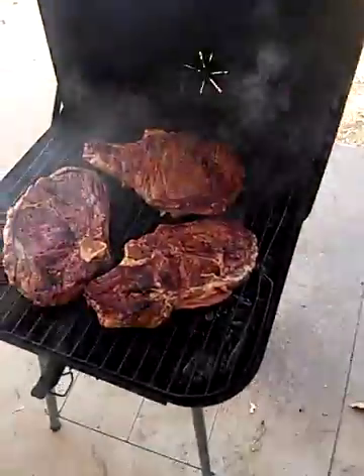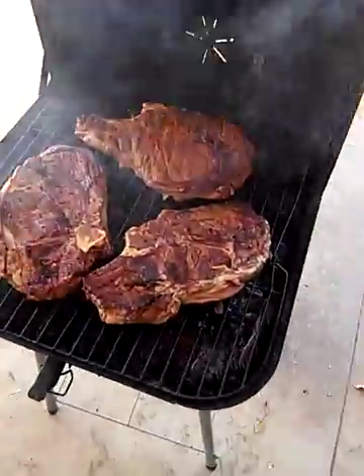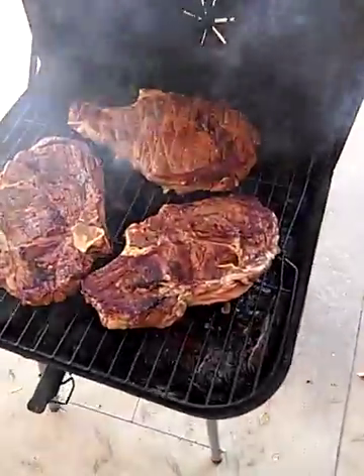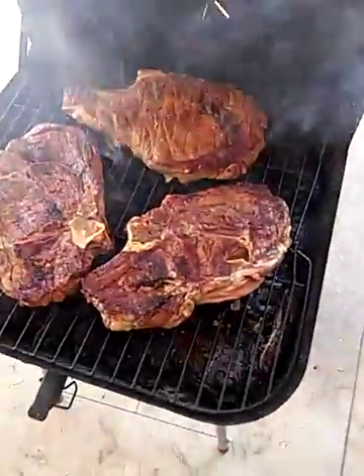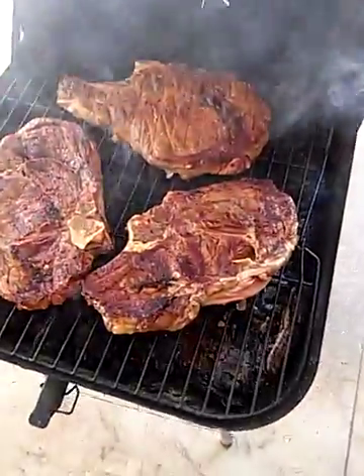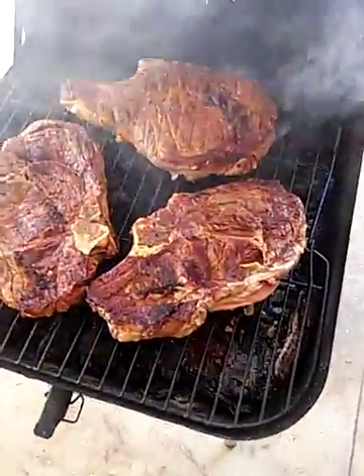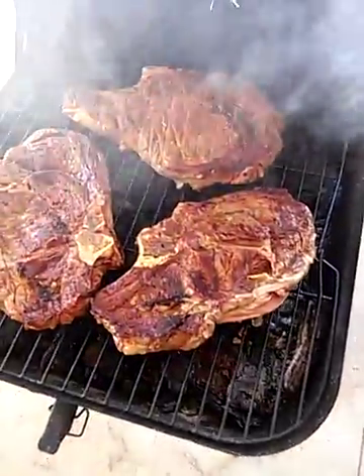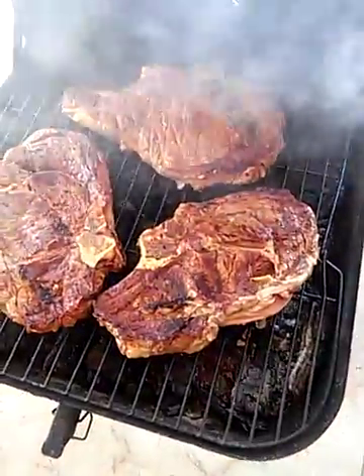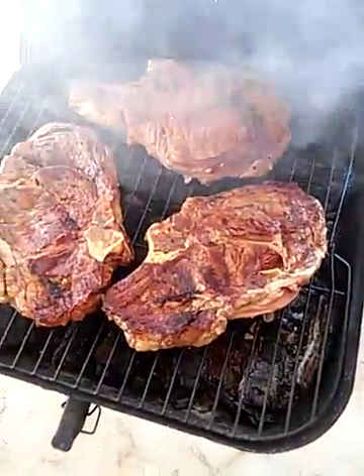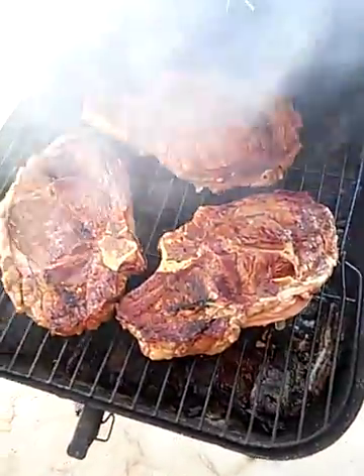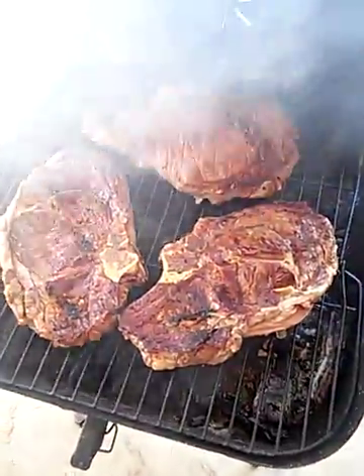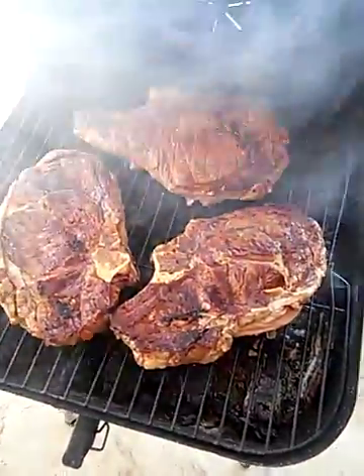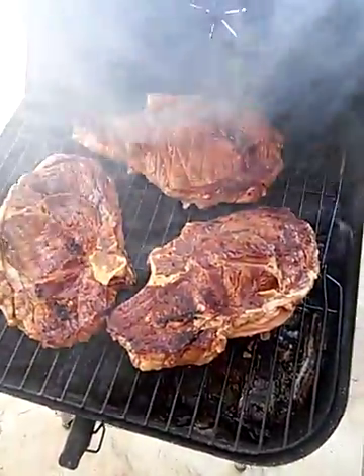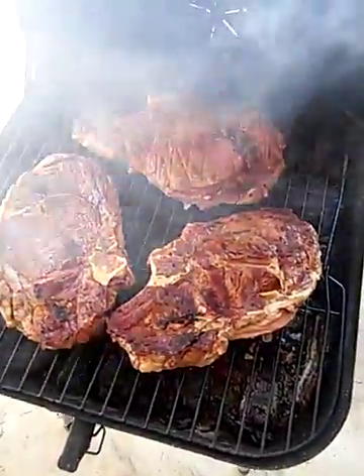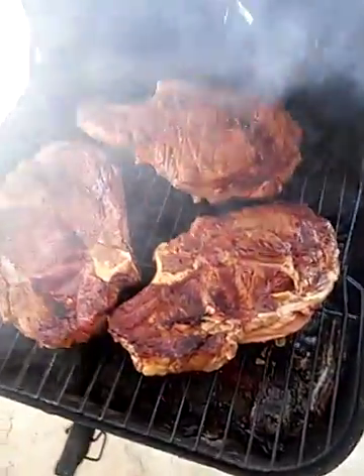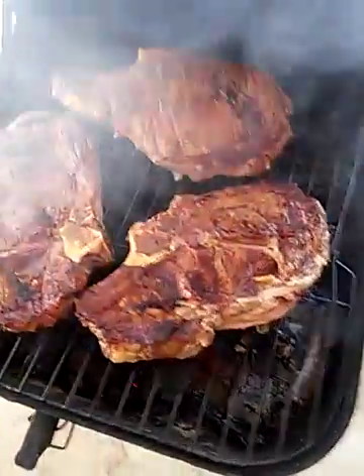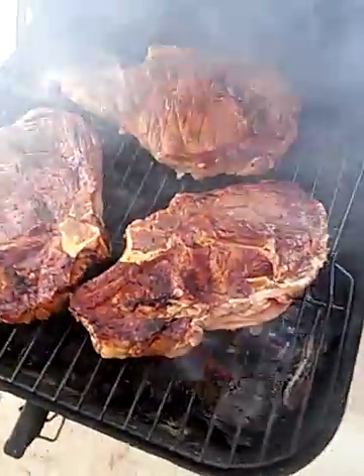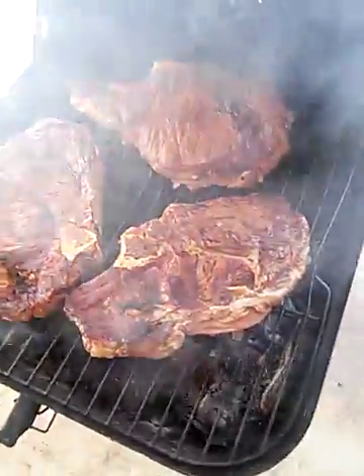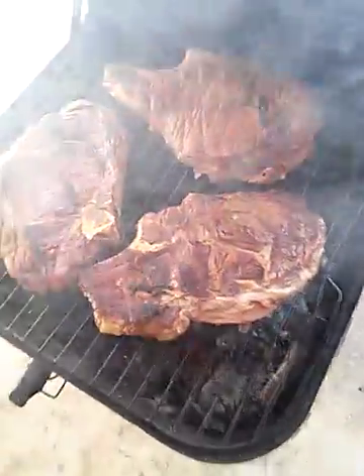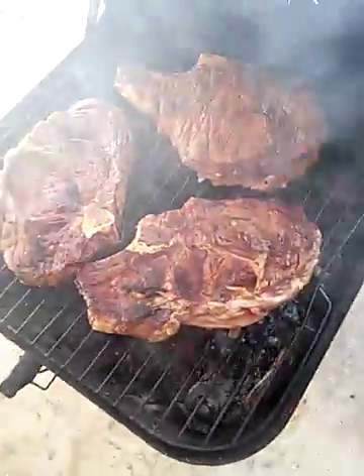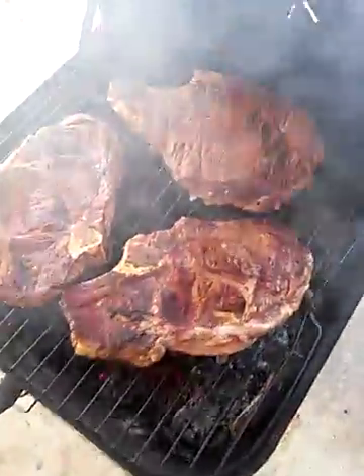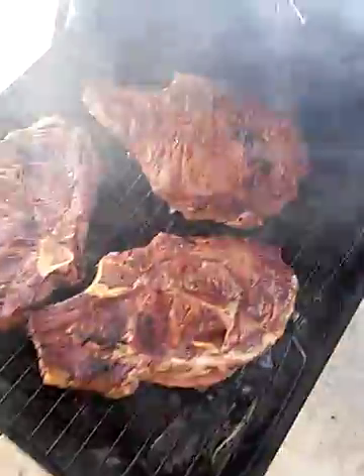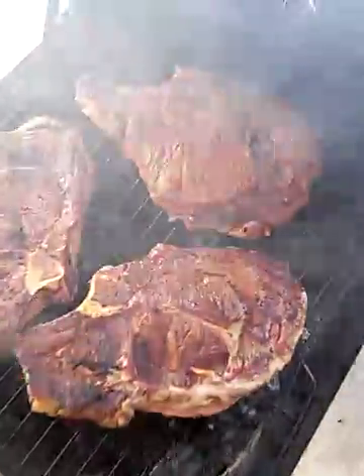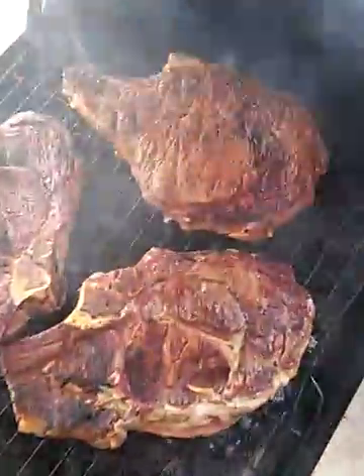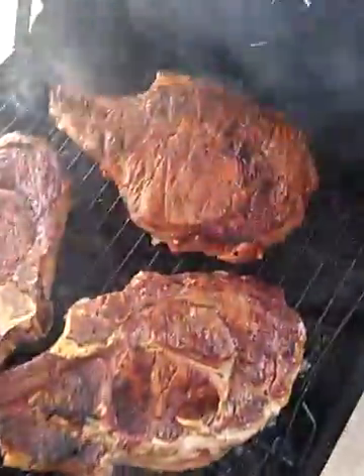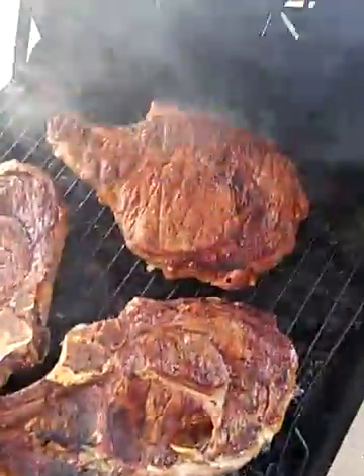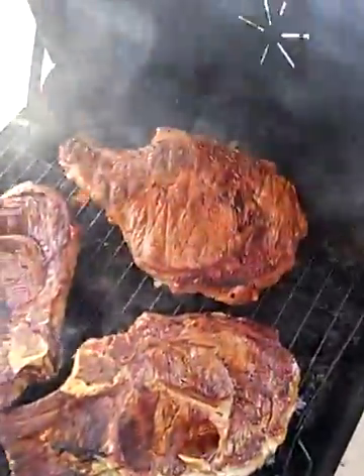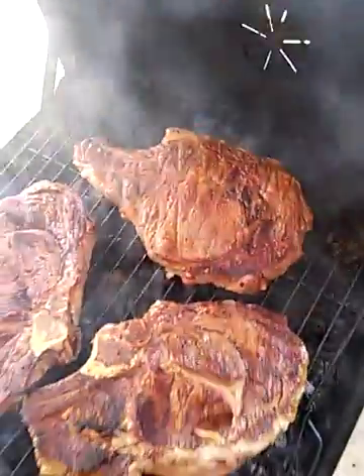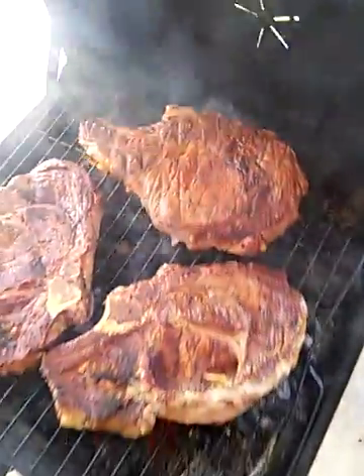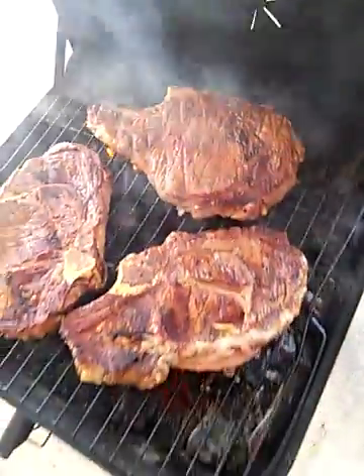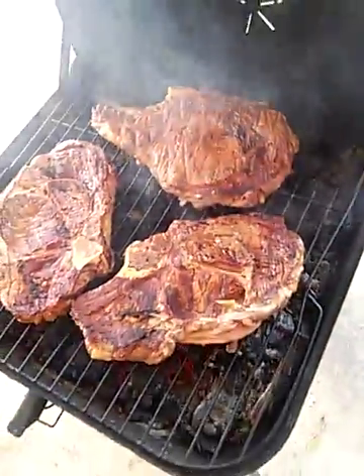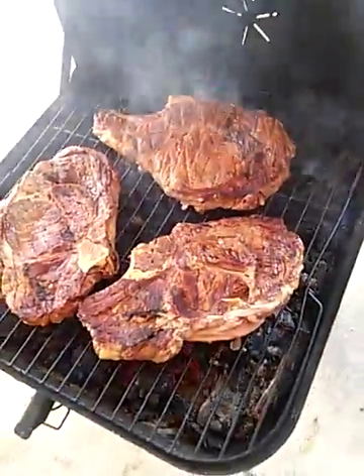Look at those steaks man — these are humongous steaks. They're probably going to comment on how big they are.